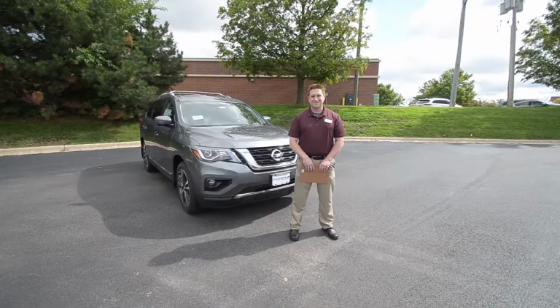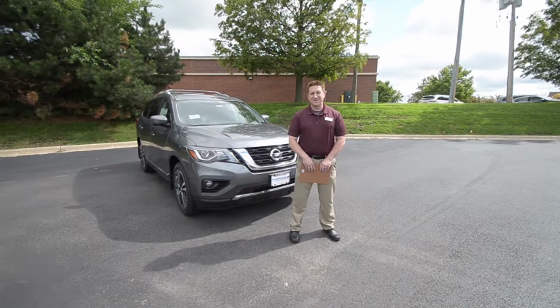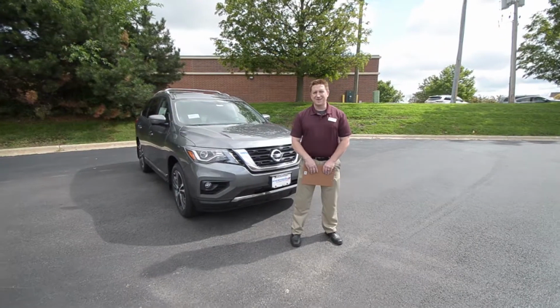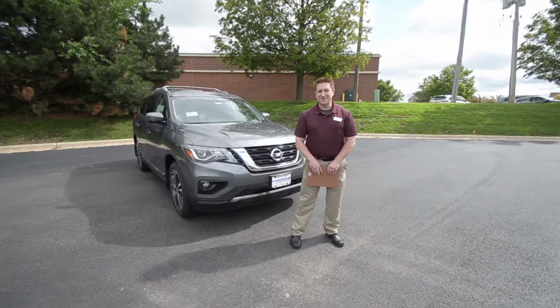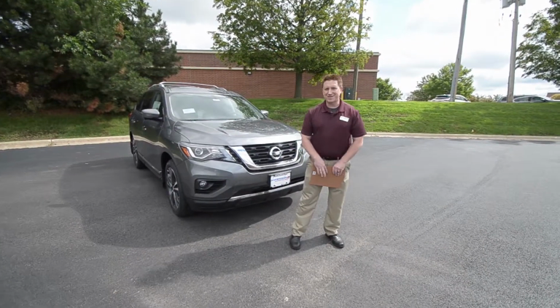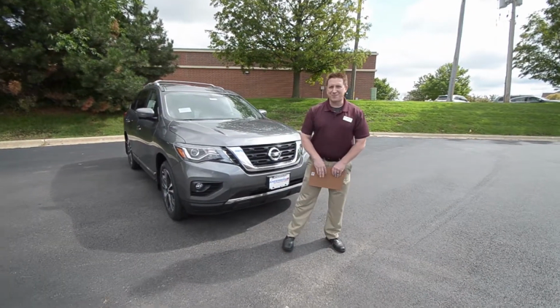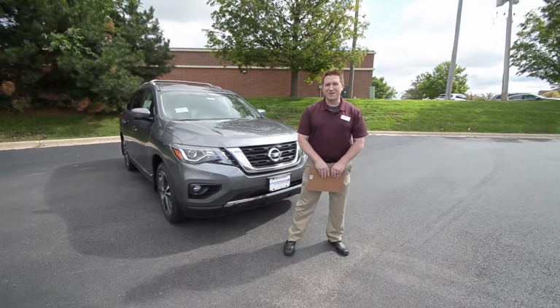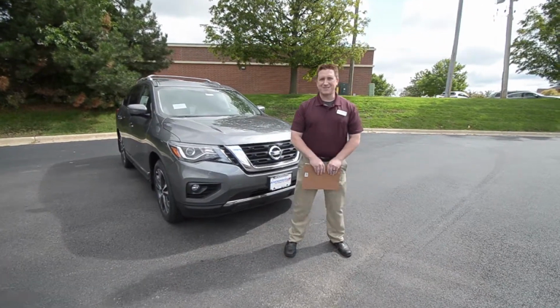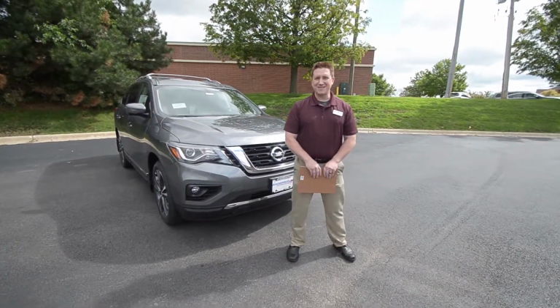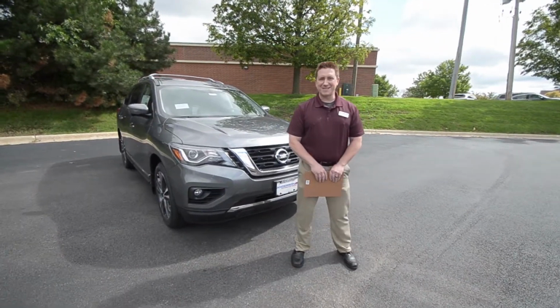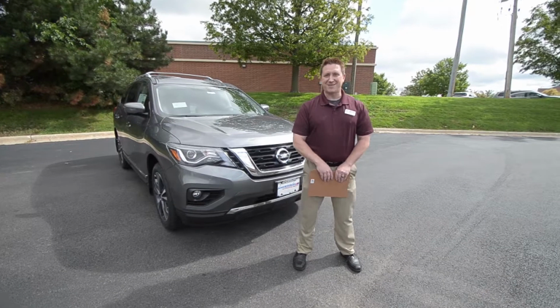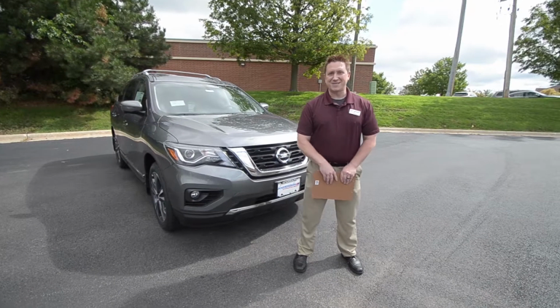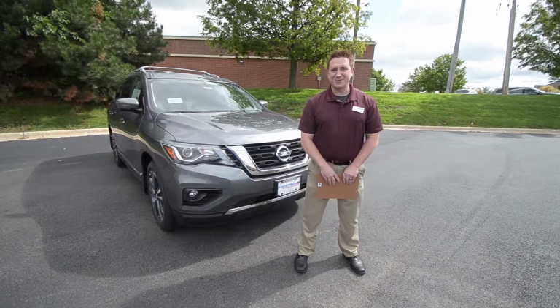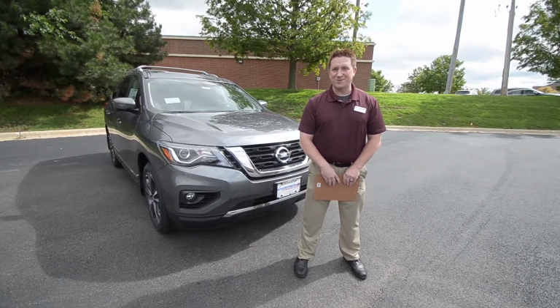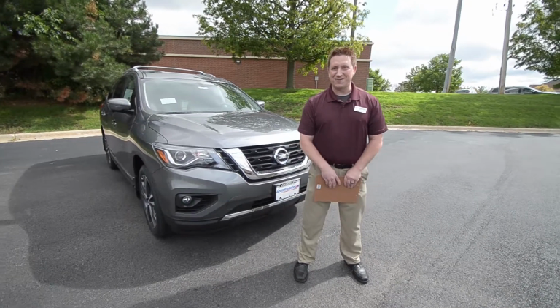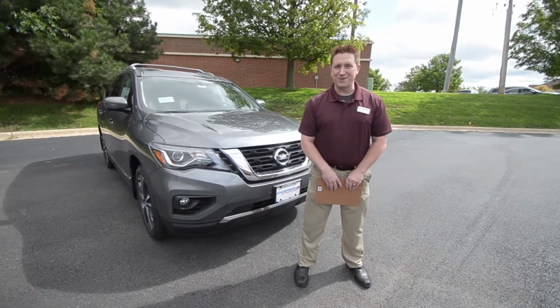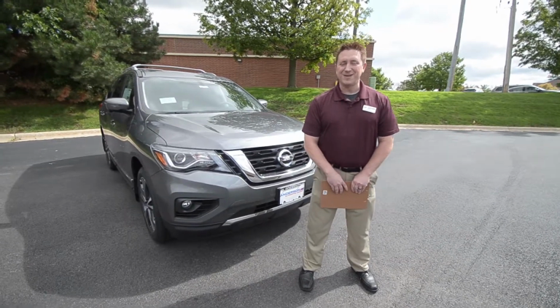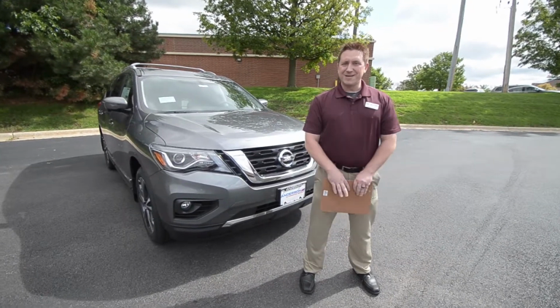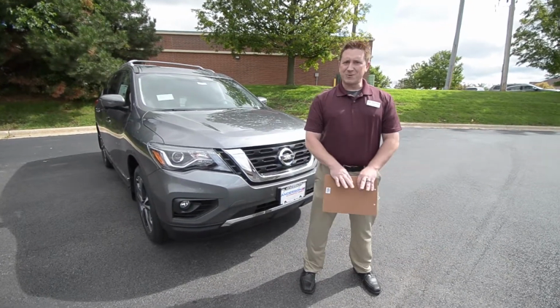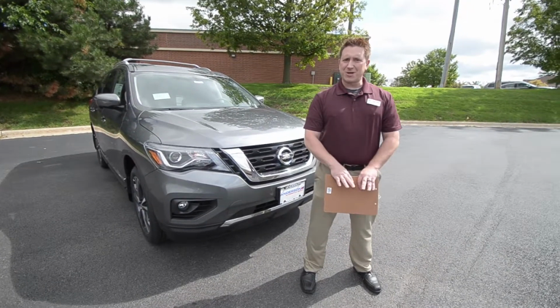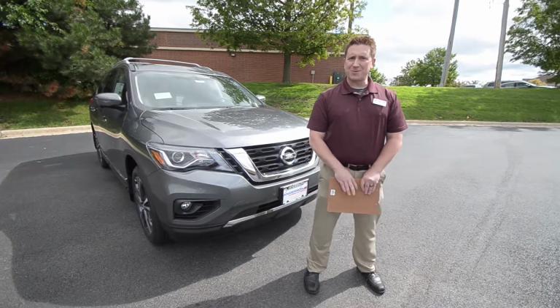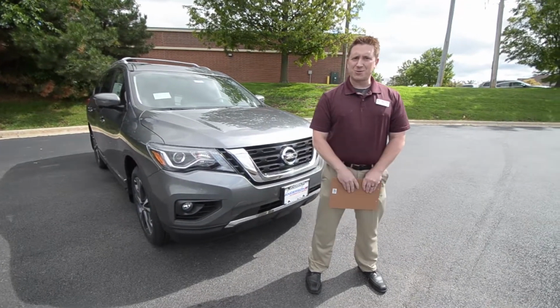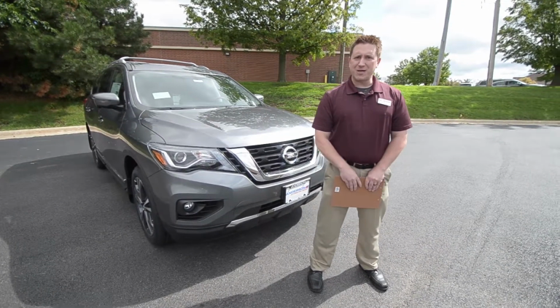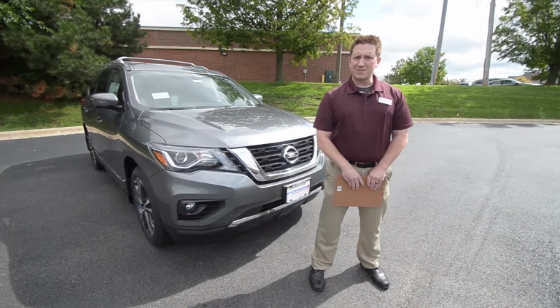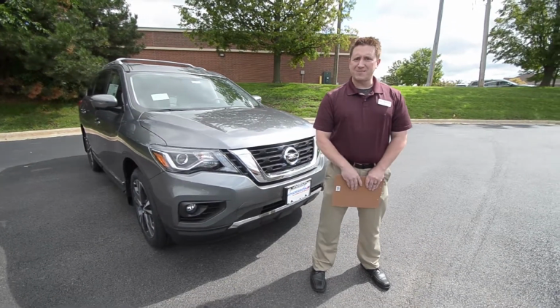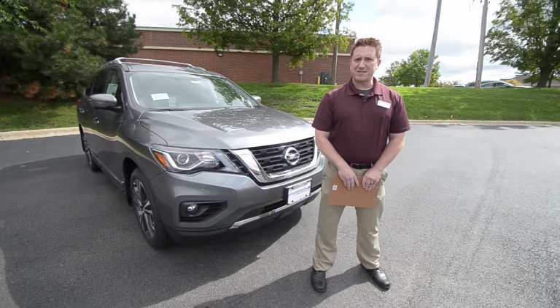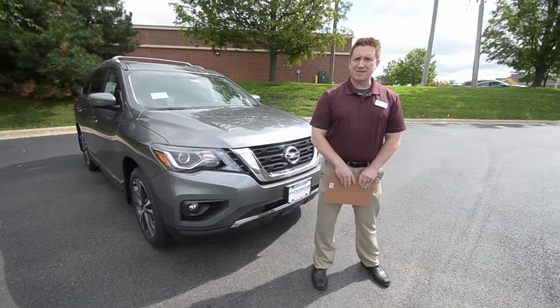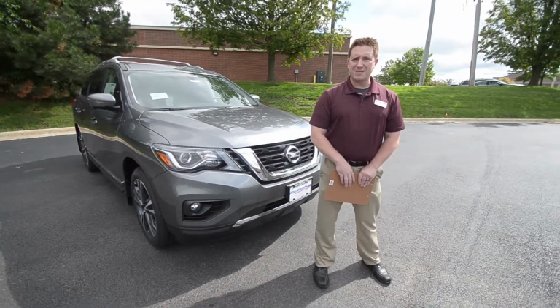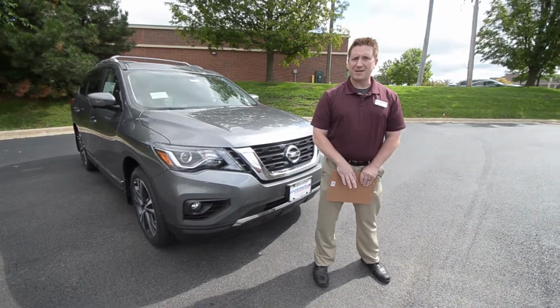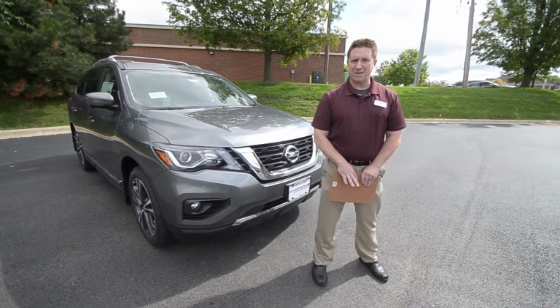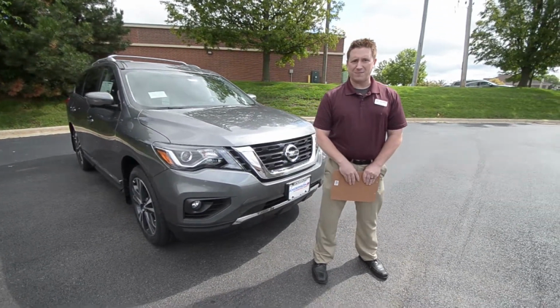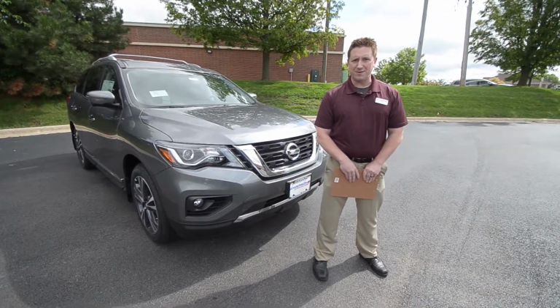Hi, I'm James Caddwell from Anderson Nissan off State Street in Rockburg. Today we're talking about the 2017 Nissan Pathfinder.